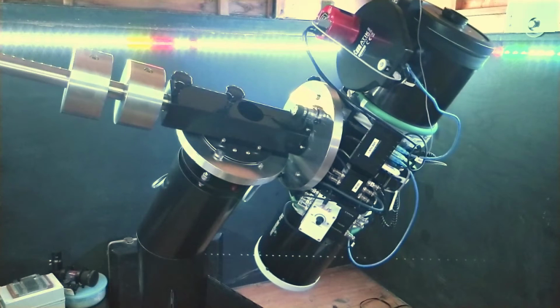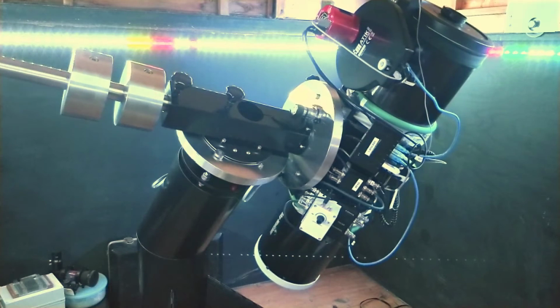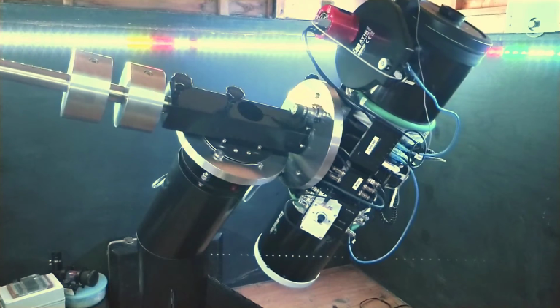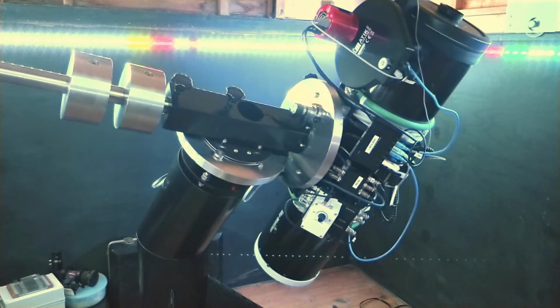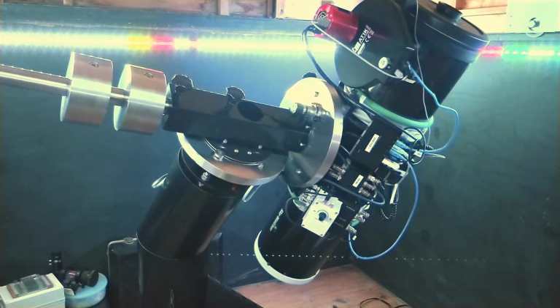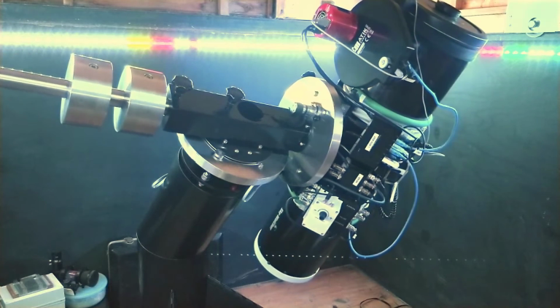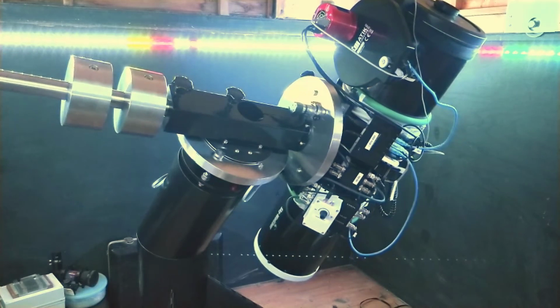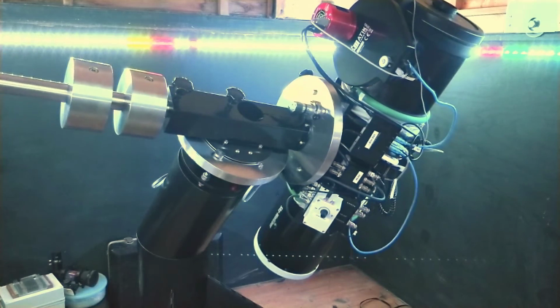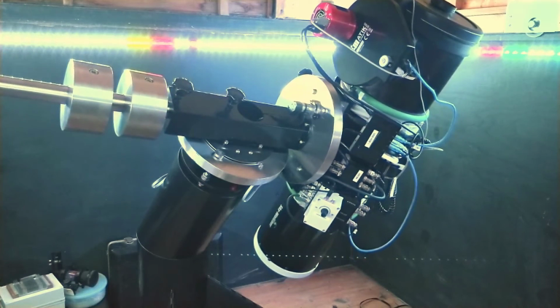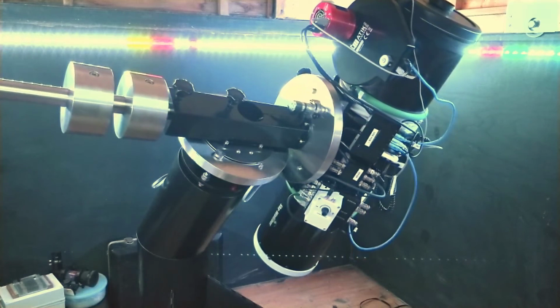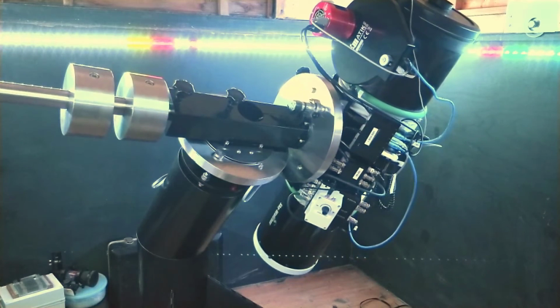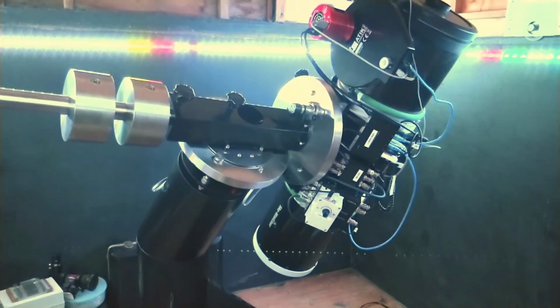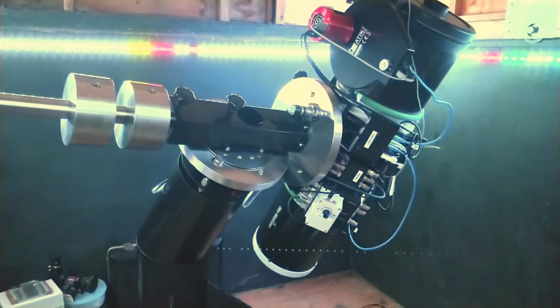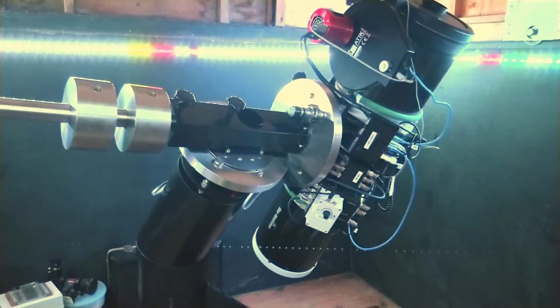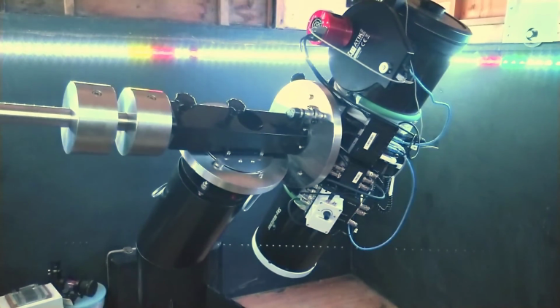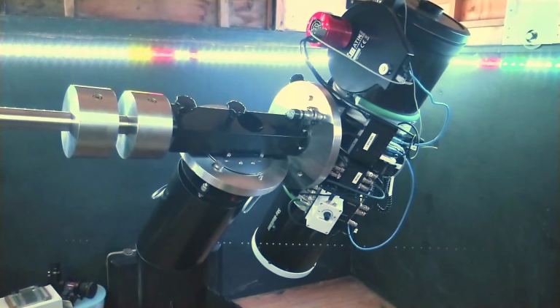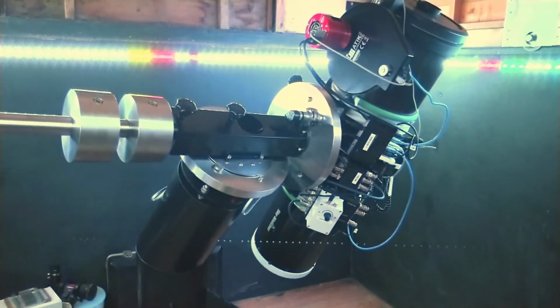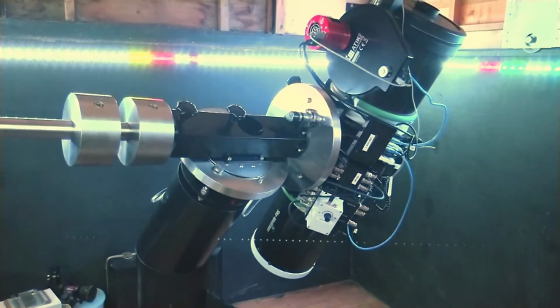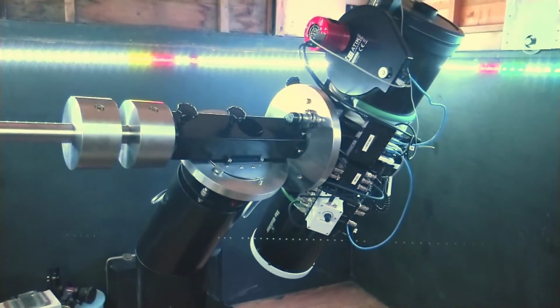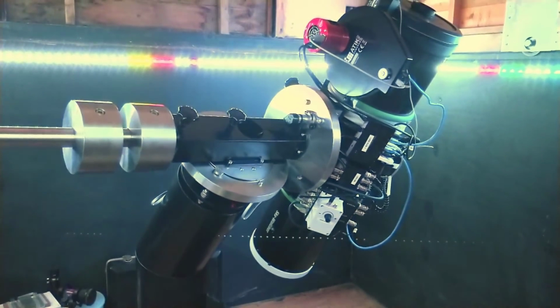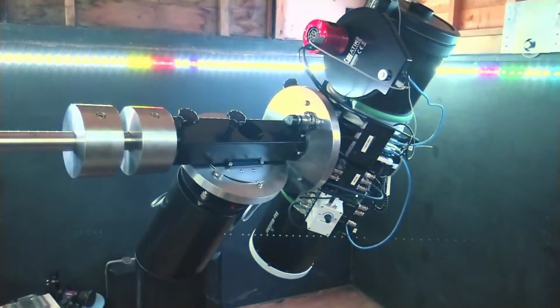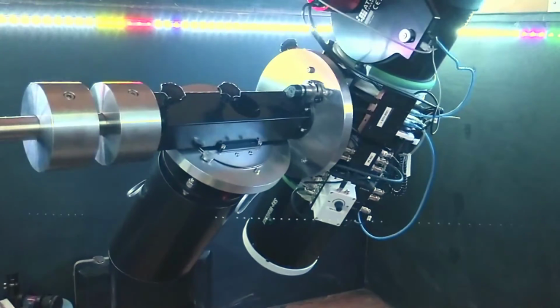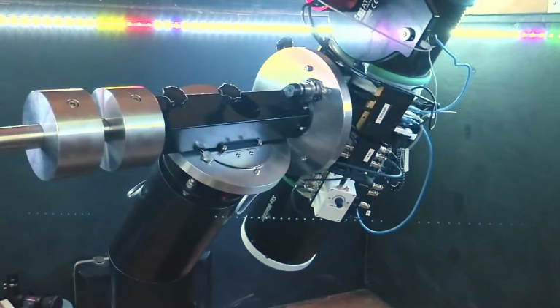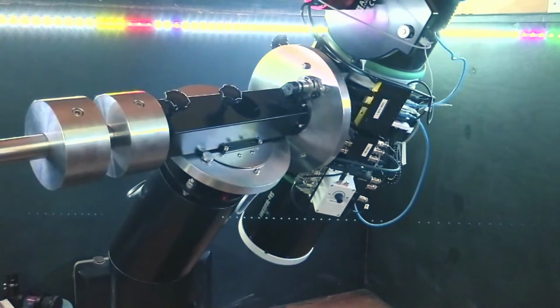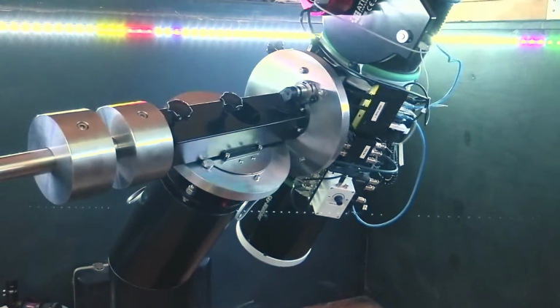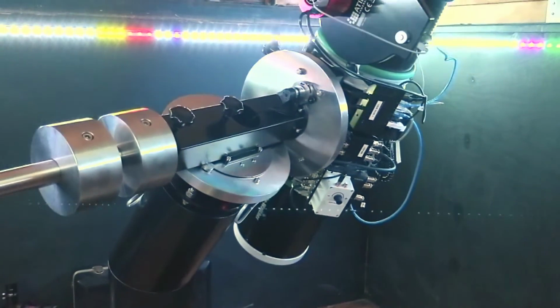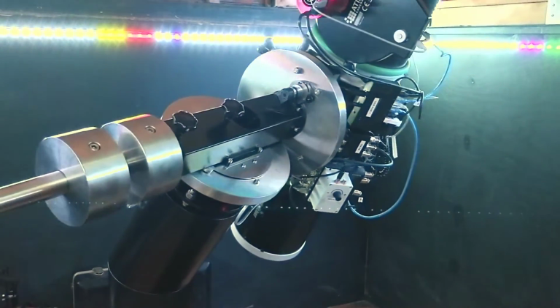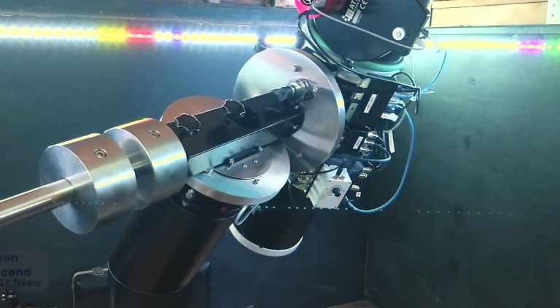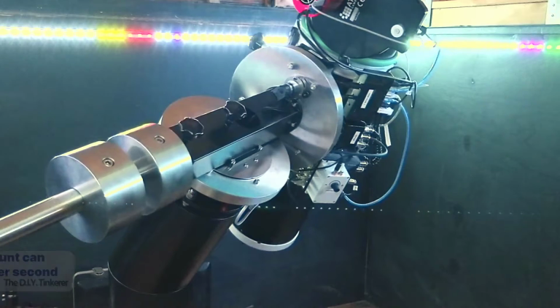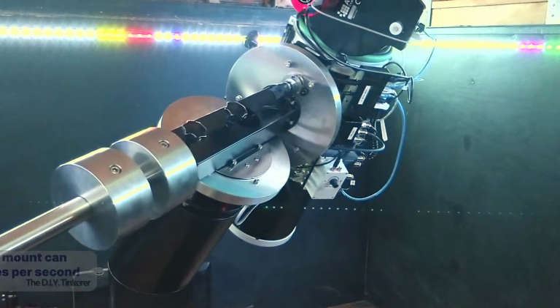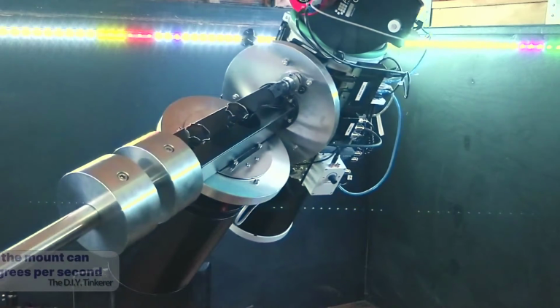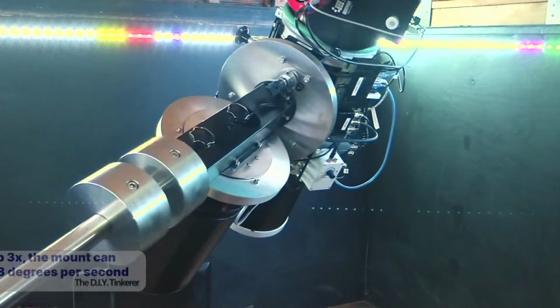Then, having fitted the telescope and balanced it with the counterweights, I was ready for the first test.